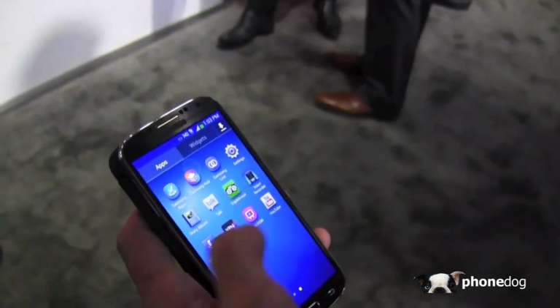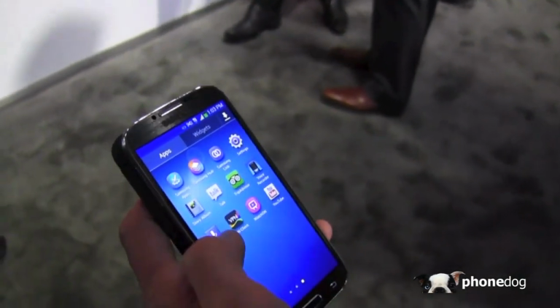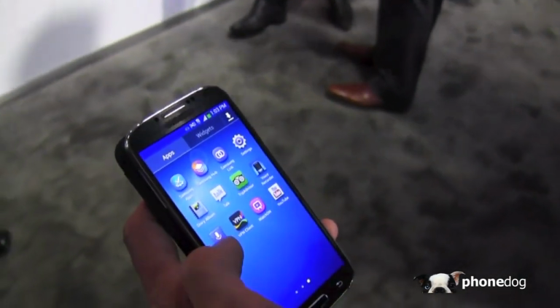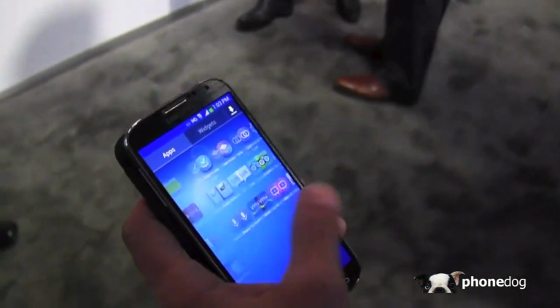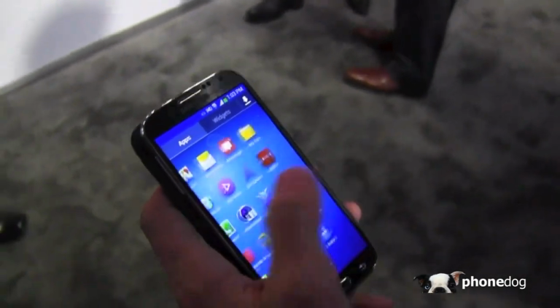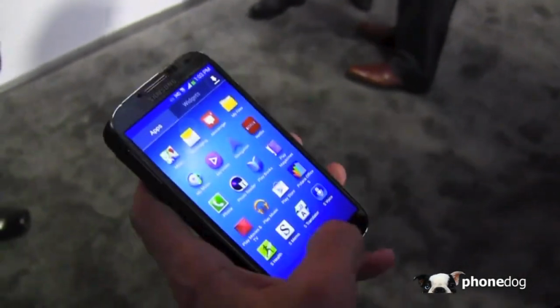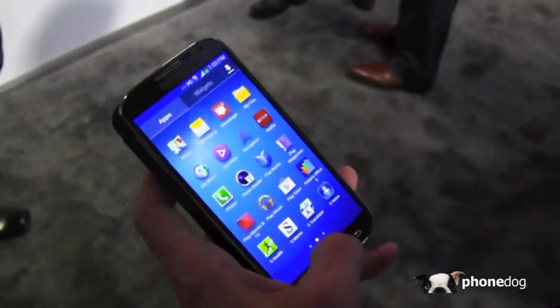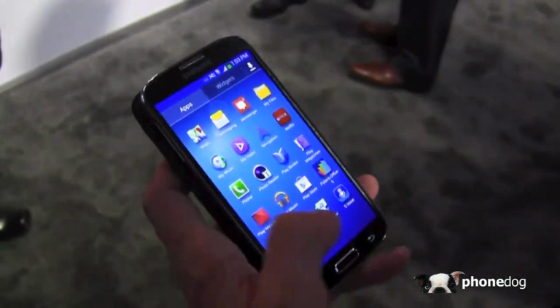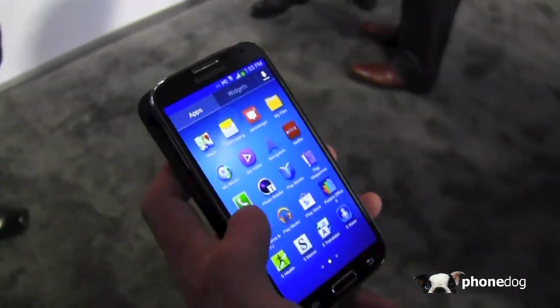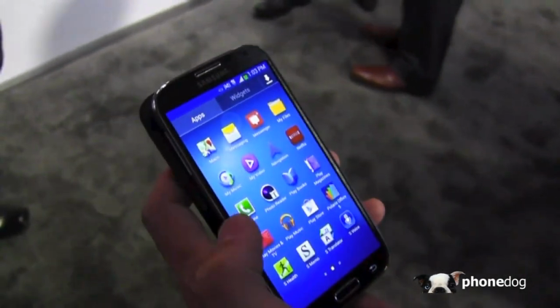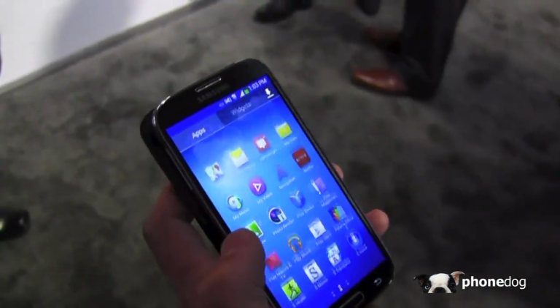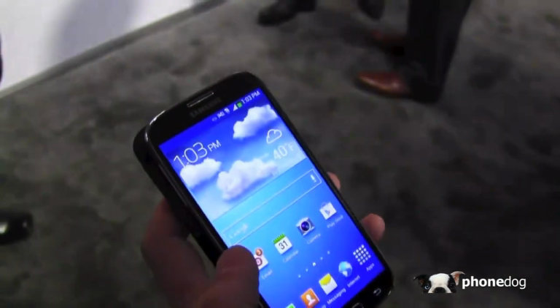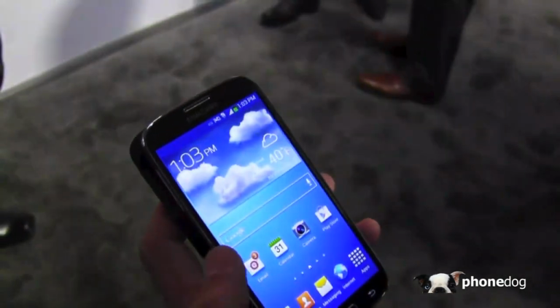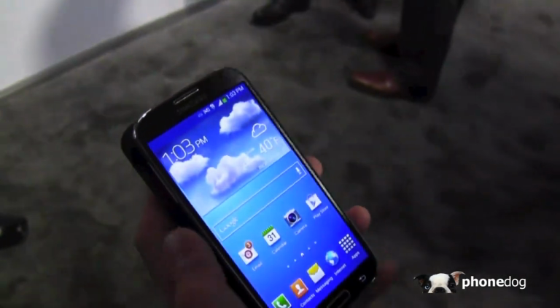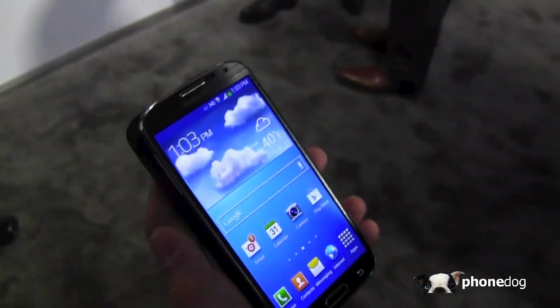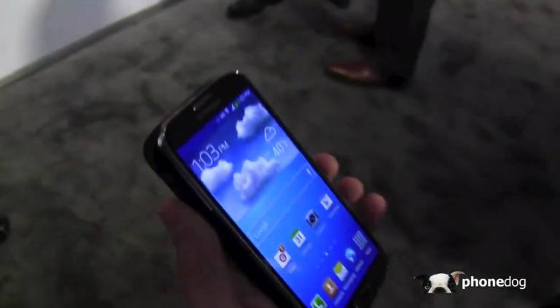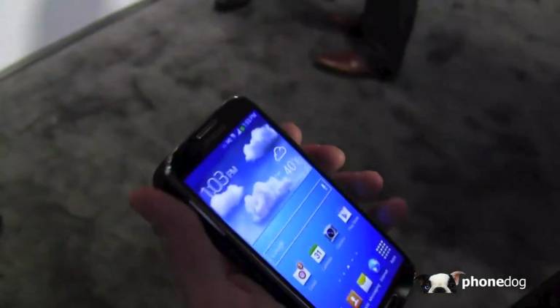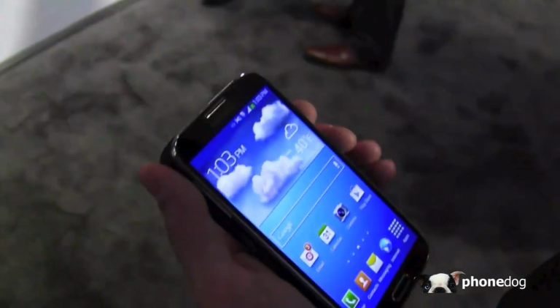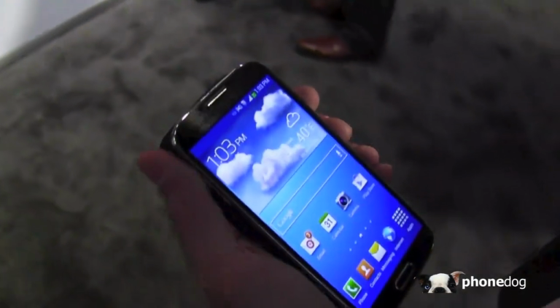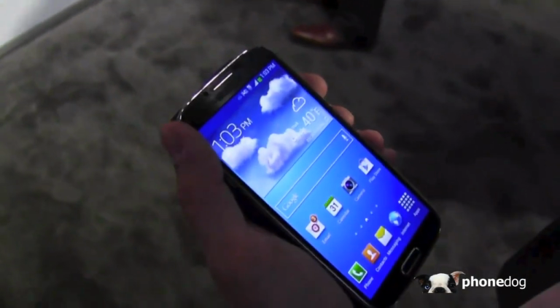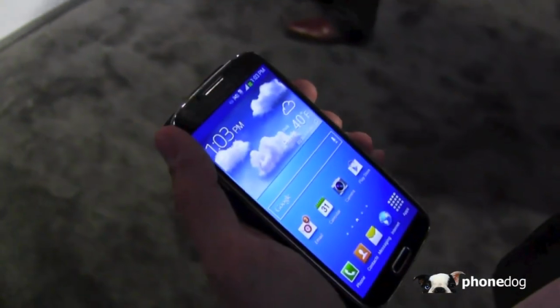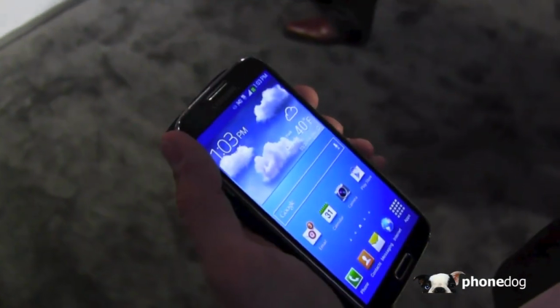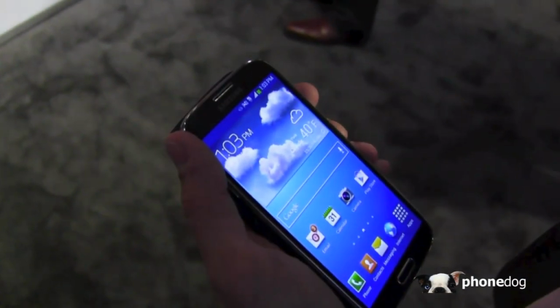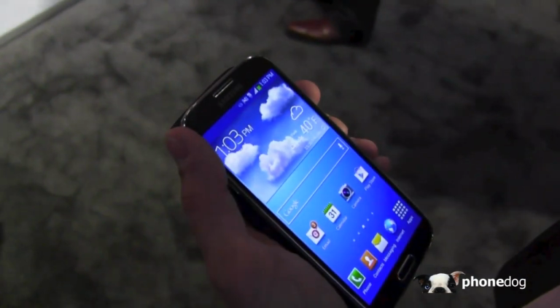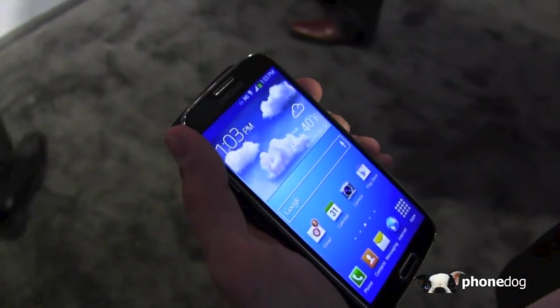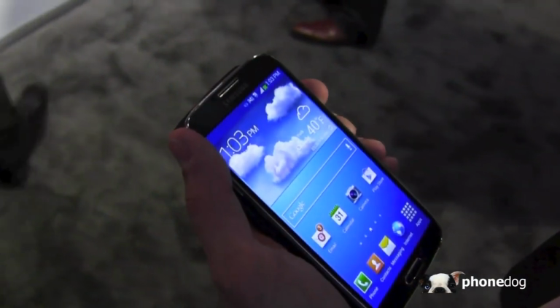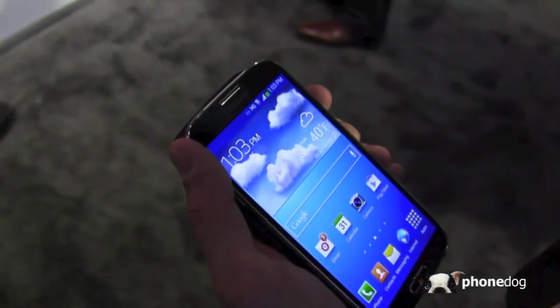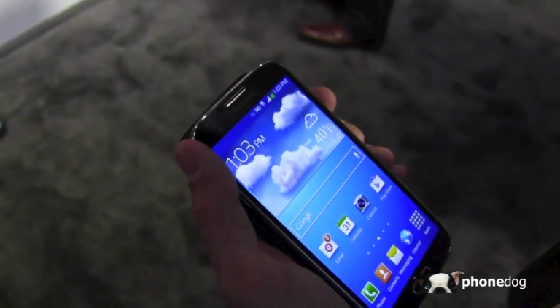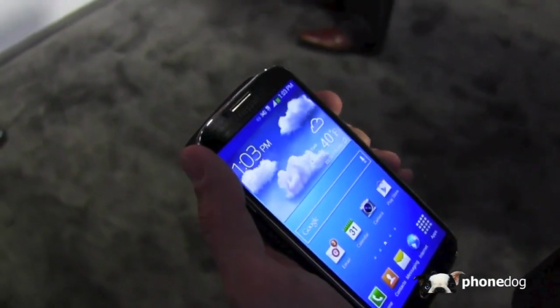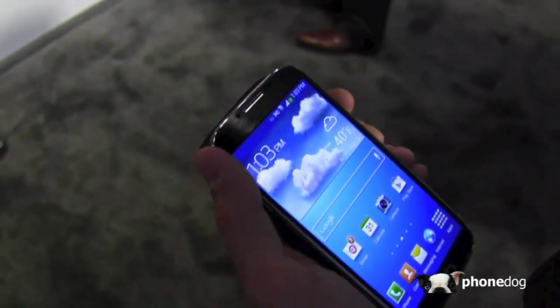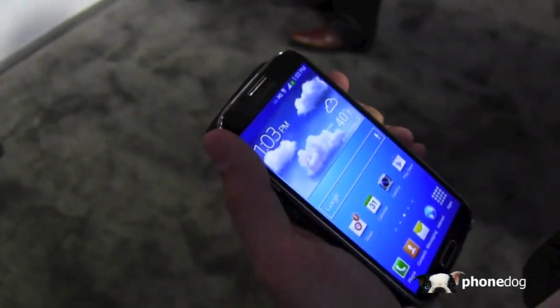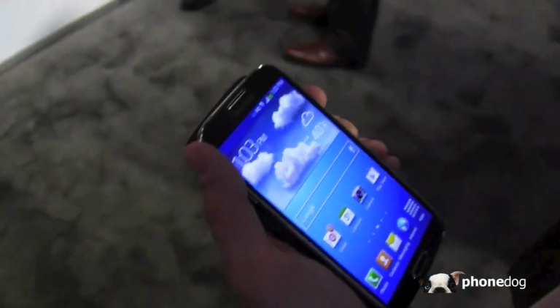Thanks again for the walk around the Galaxy S4. No problem, we appreciate it. I'm sure it's going to do well on launch. Thank you.